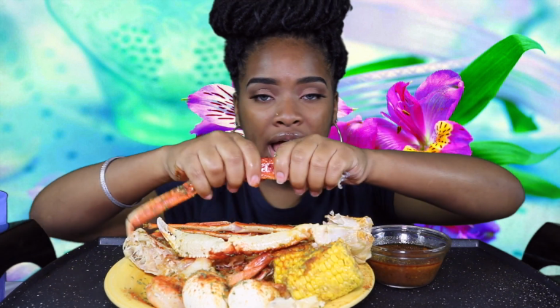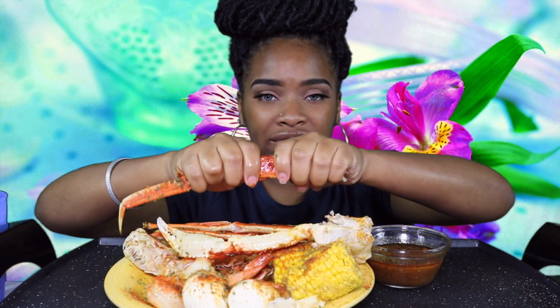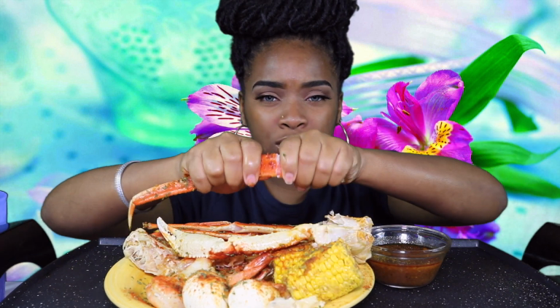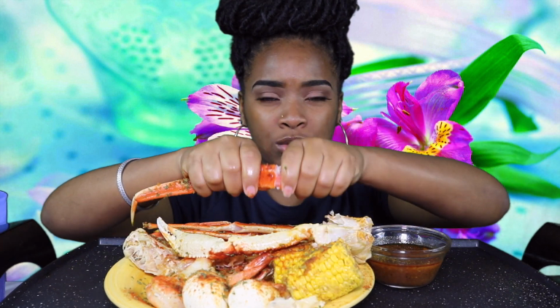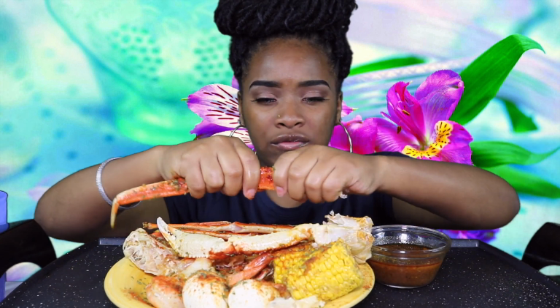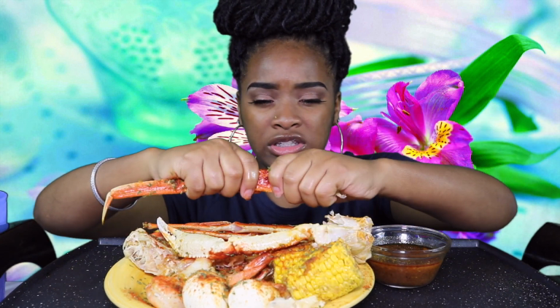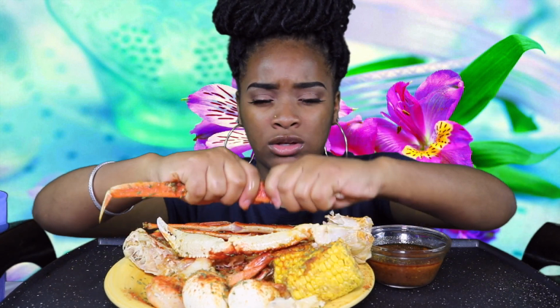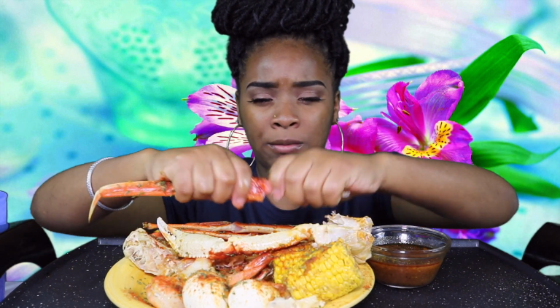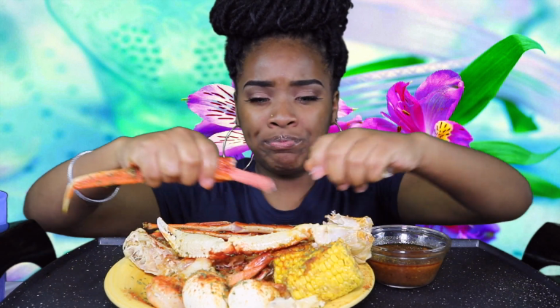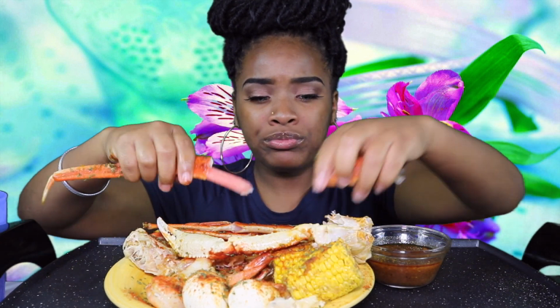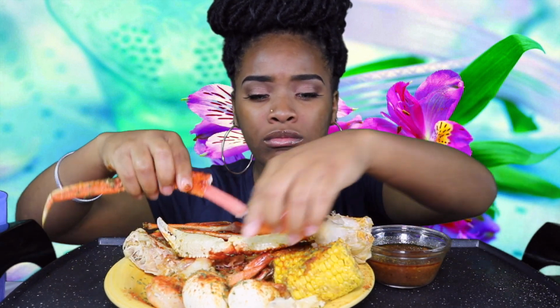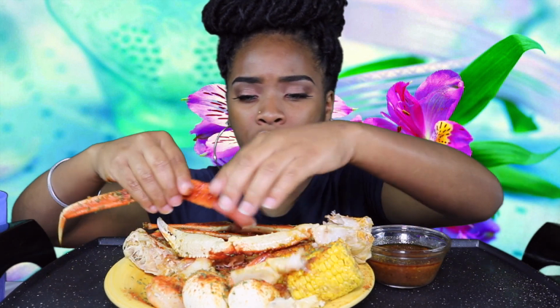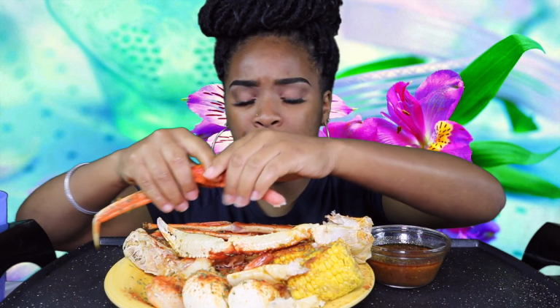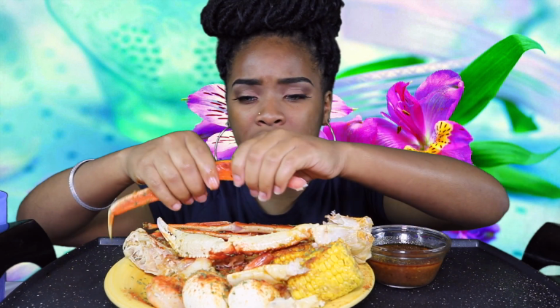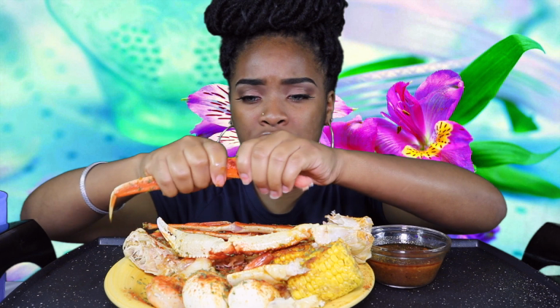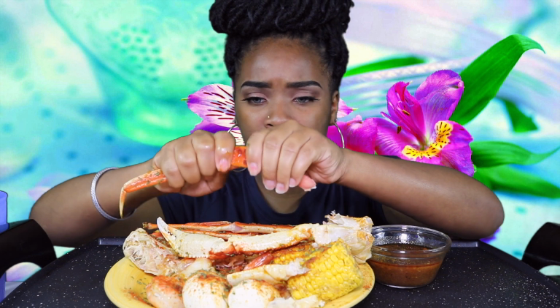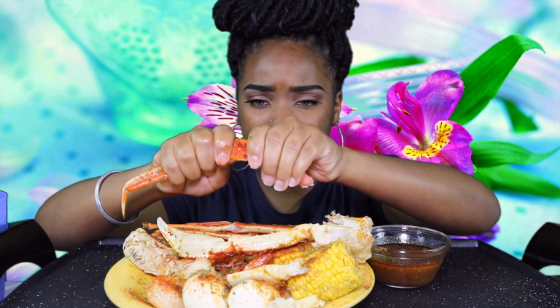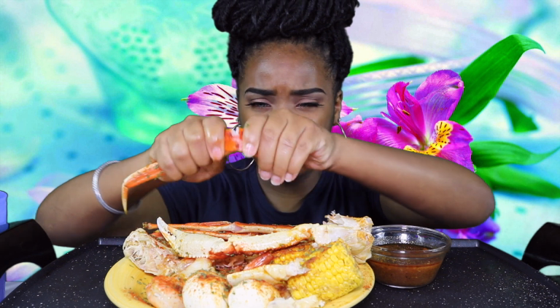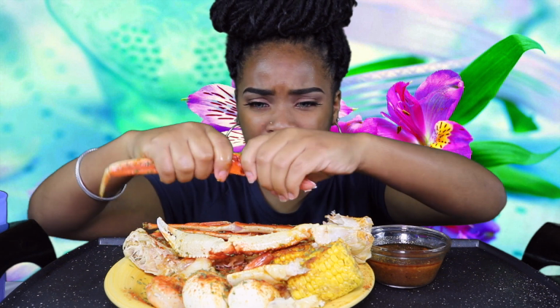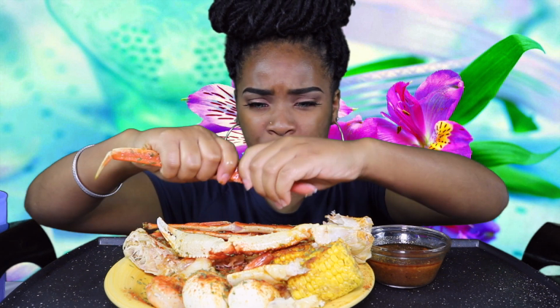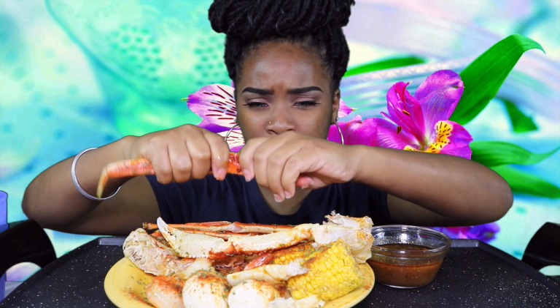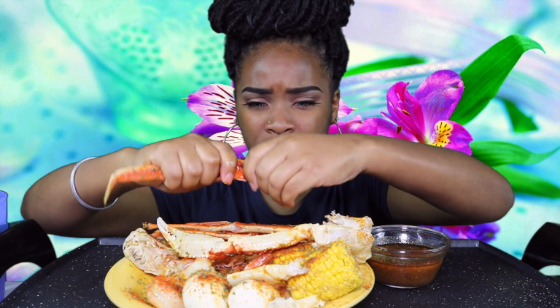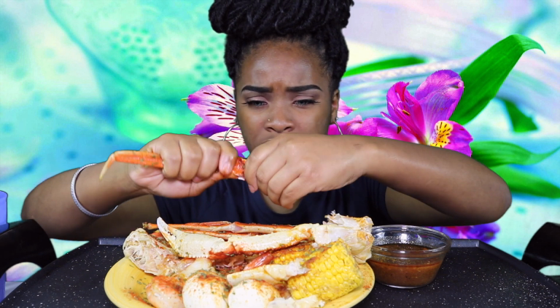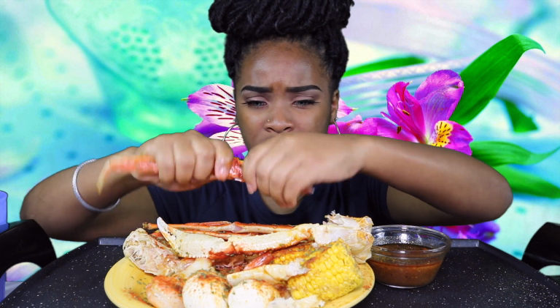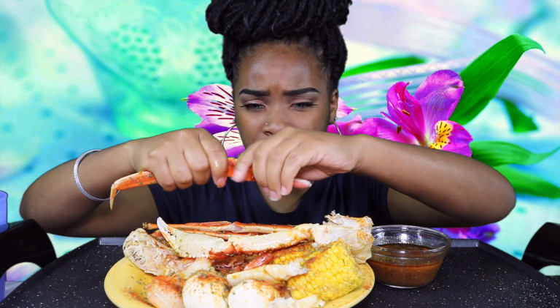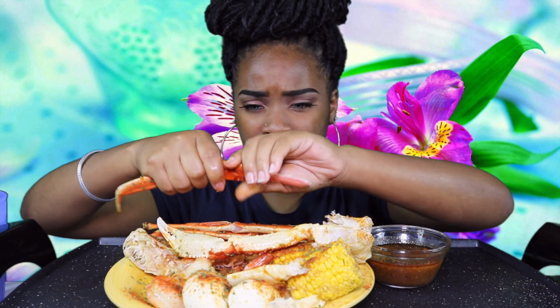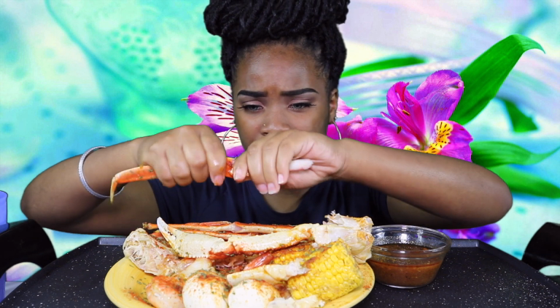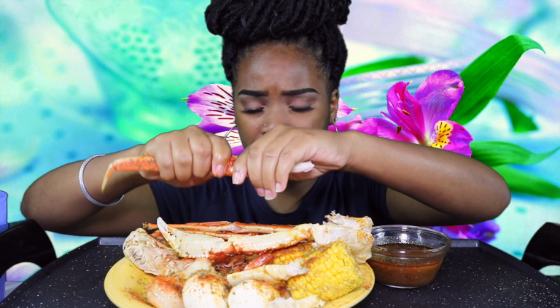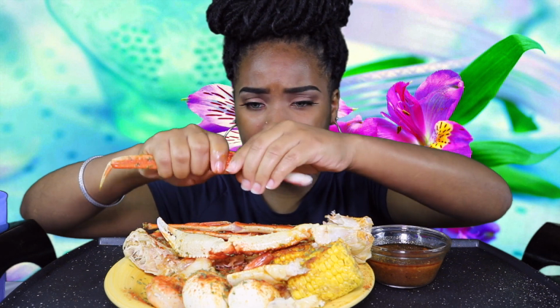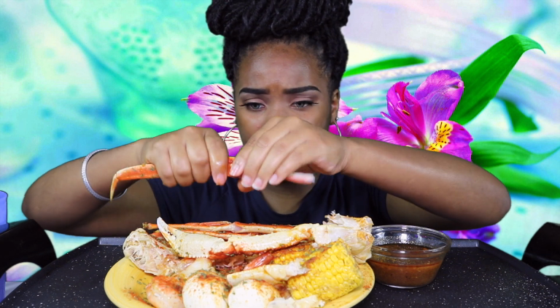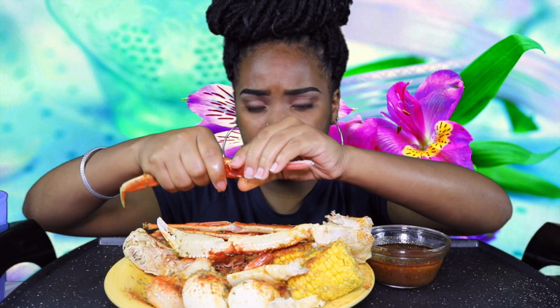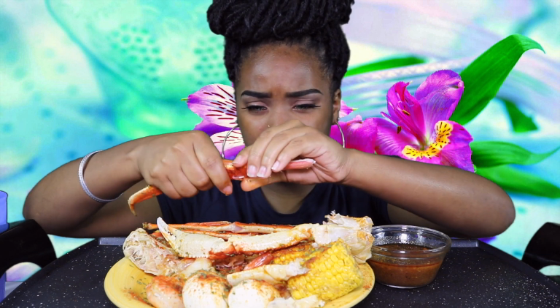I think if you wear them long enough you get used to them, like they feel normal. I like that about them.